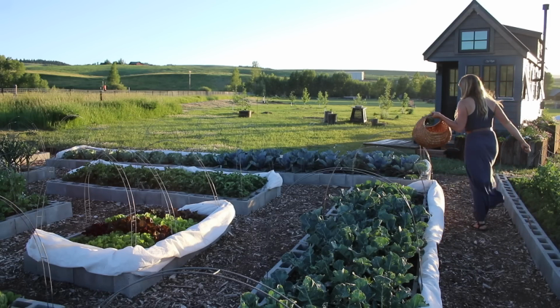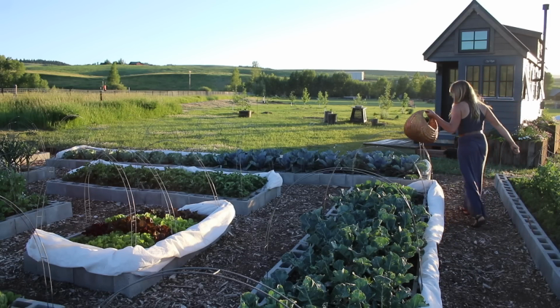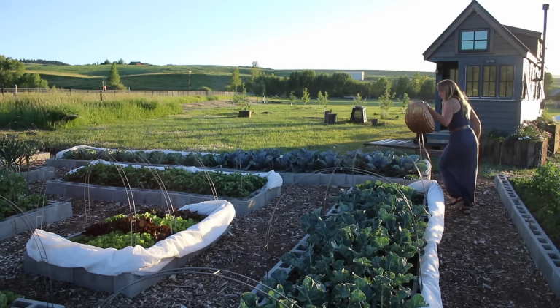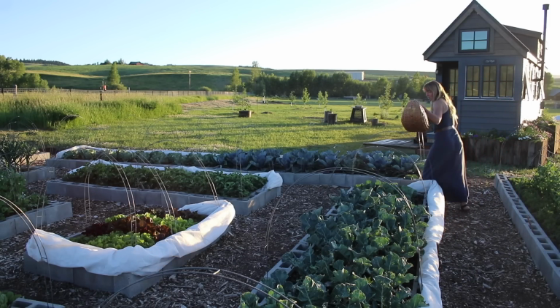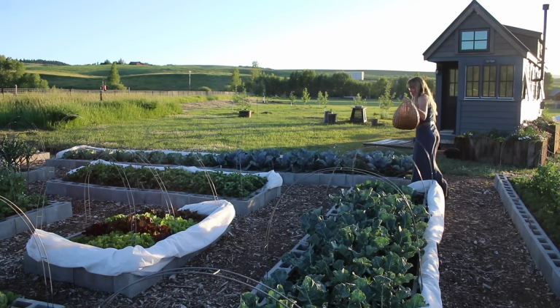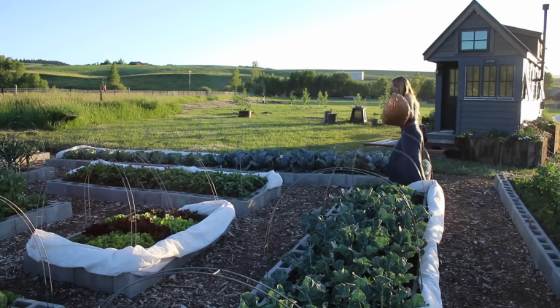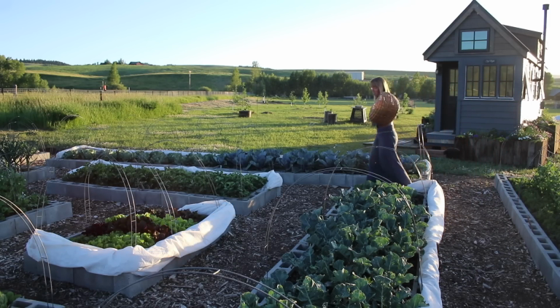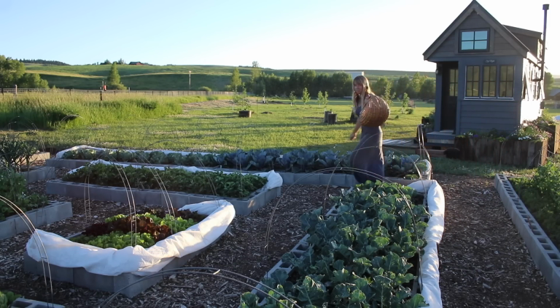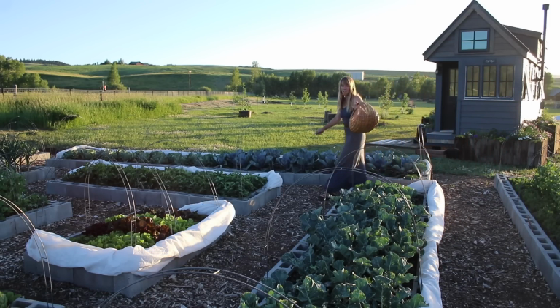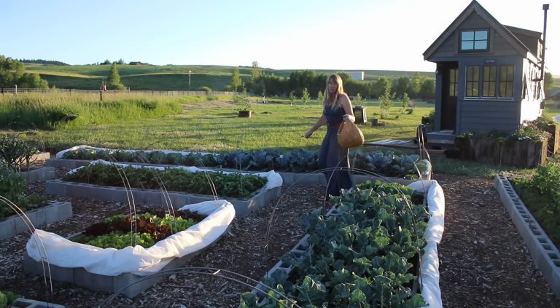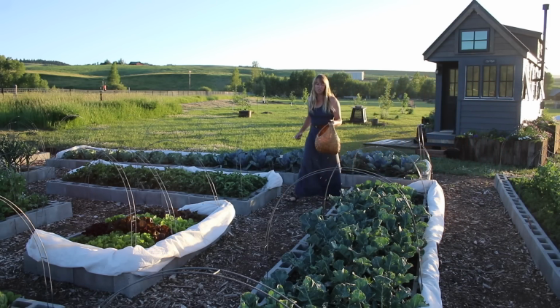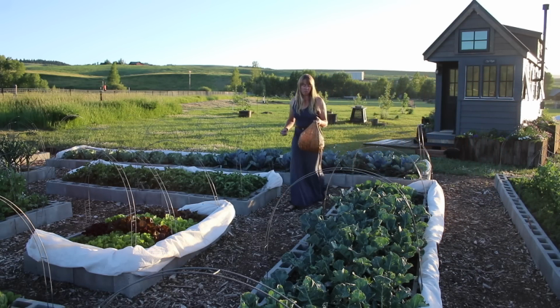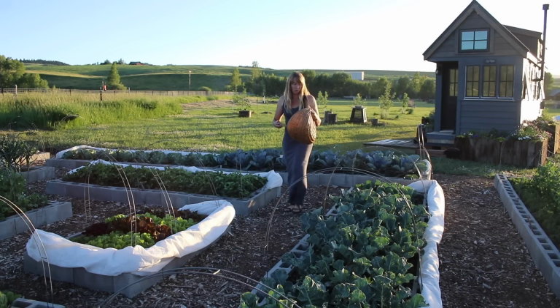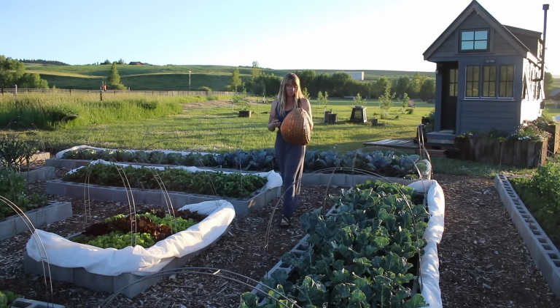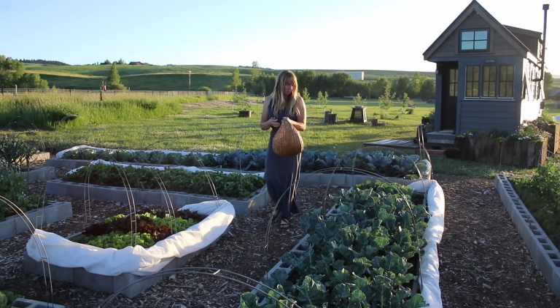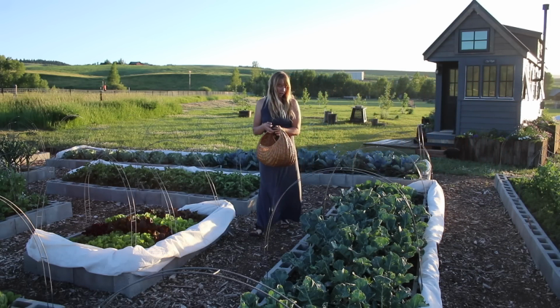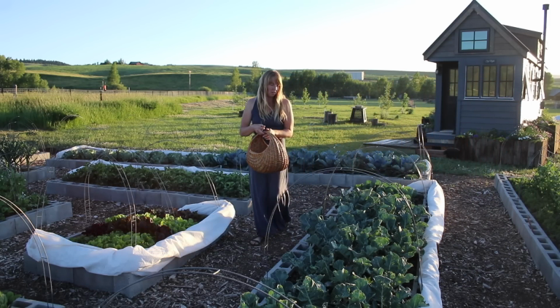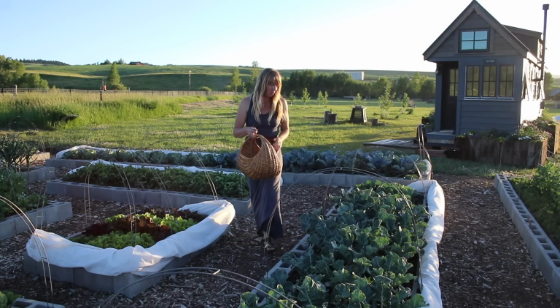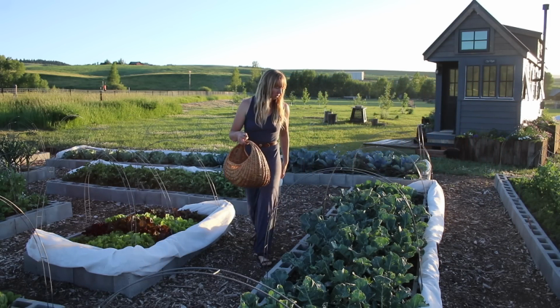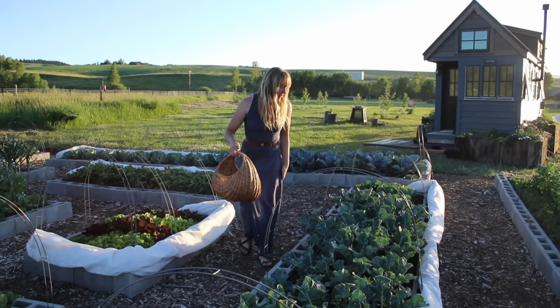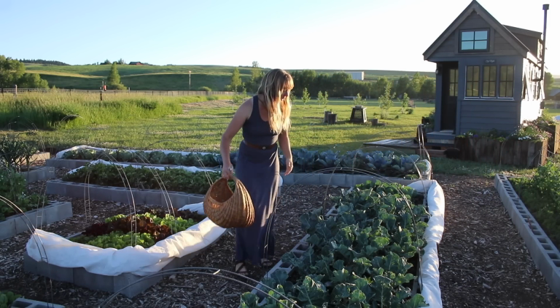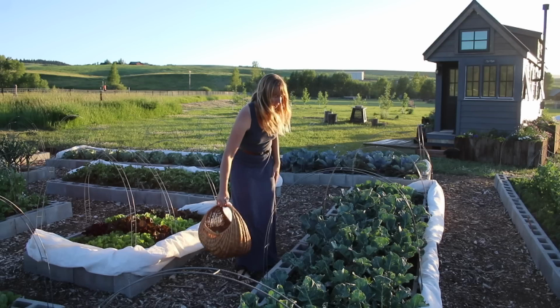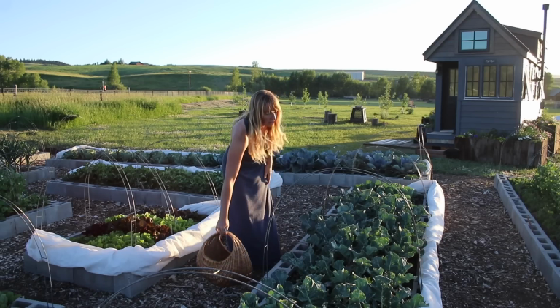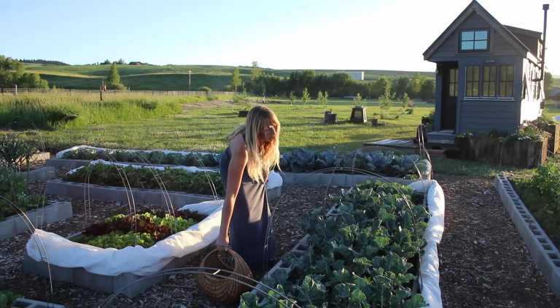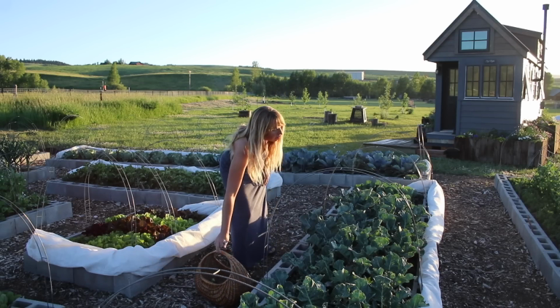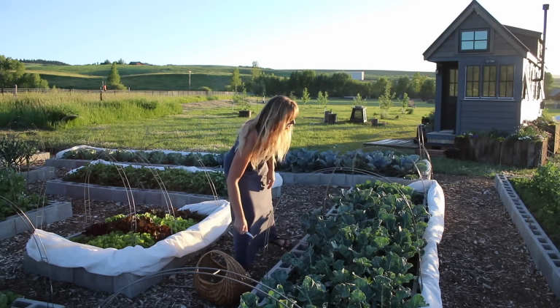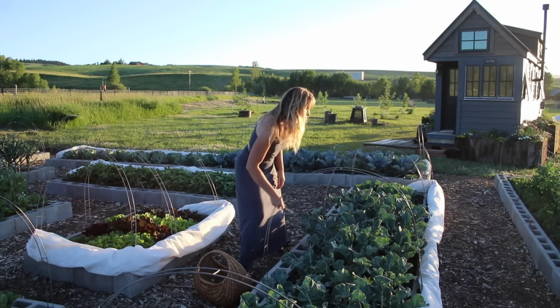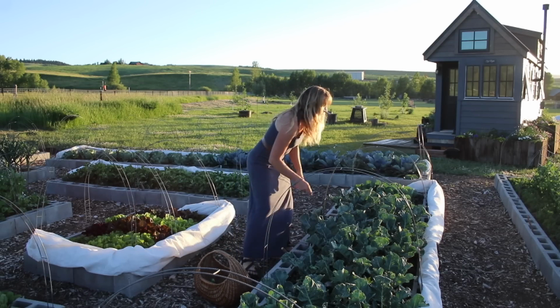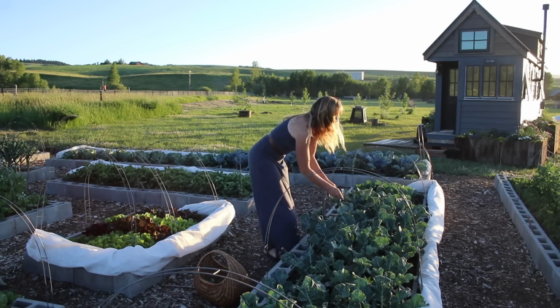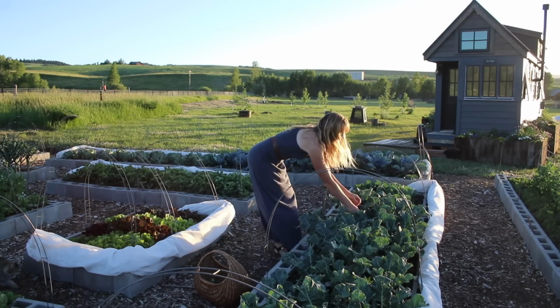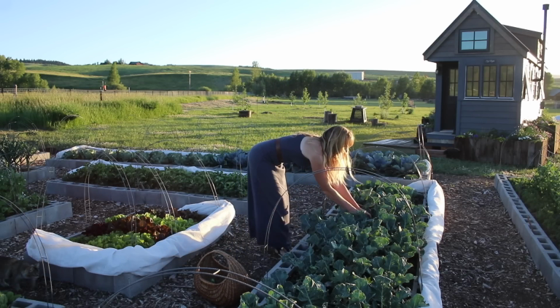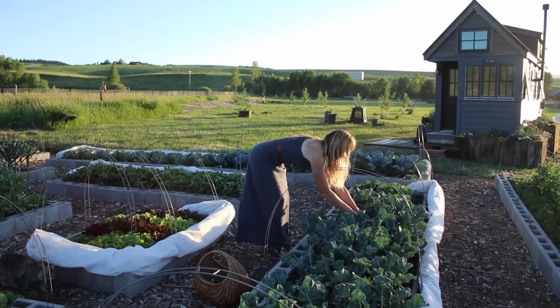Isn't this basket cool? I found it at a thrift store for a couple bucks and it's beautiful, sturdy, and great for doing things like this.